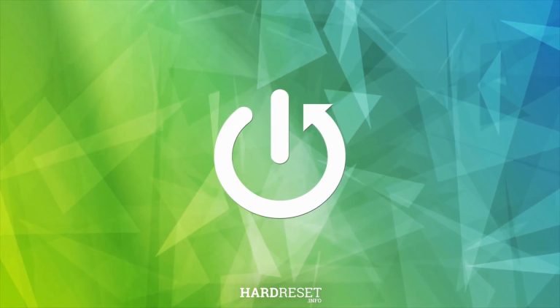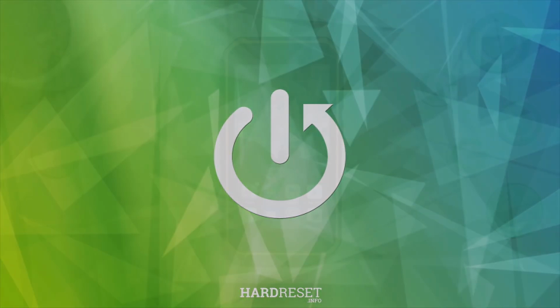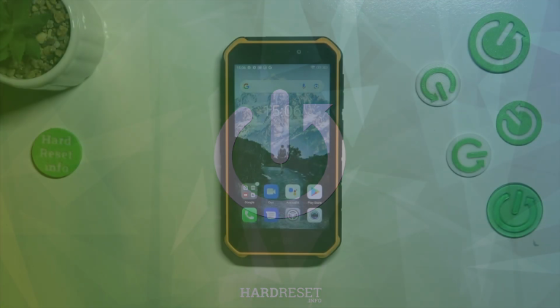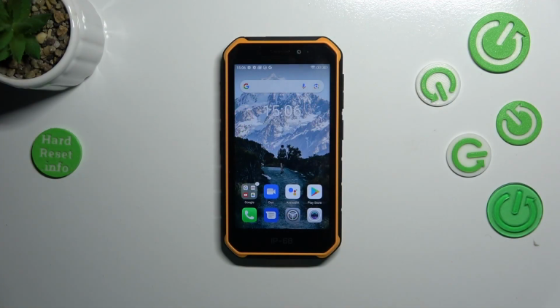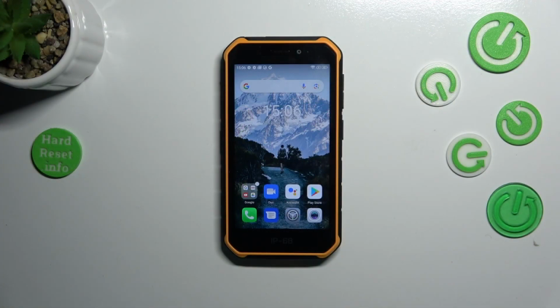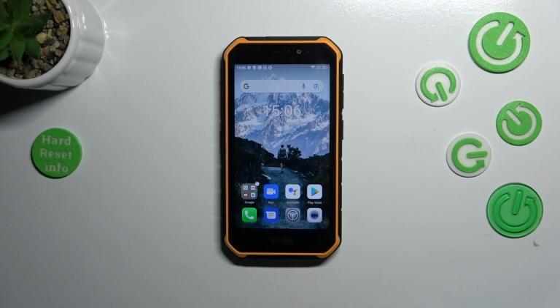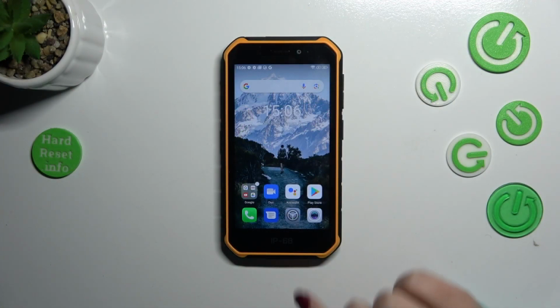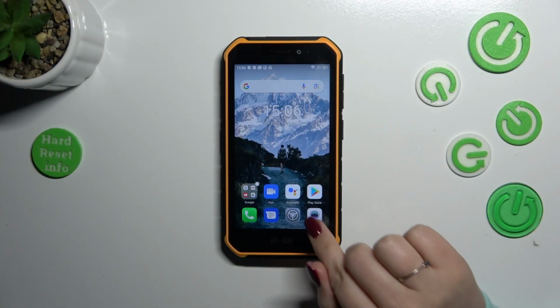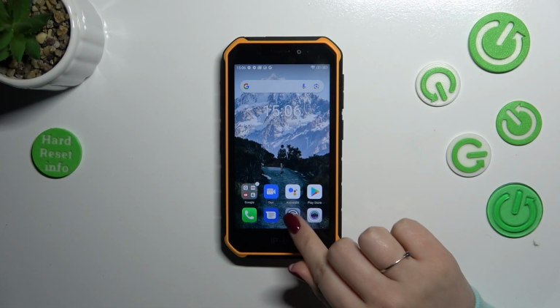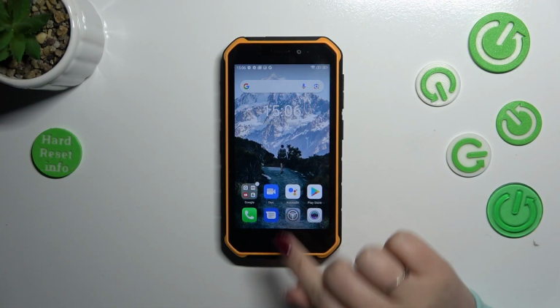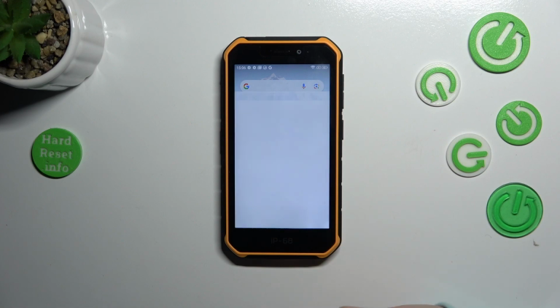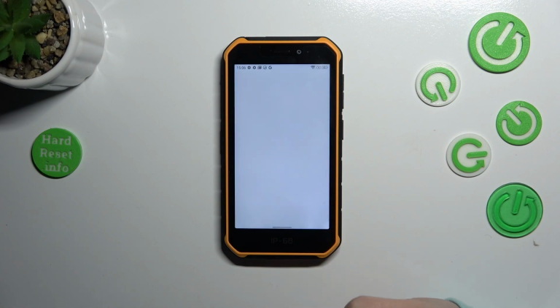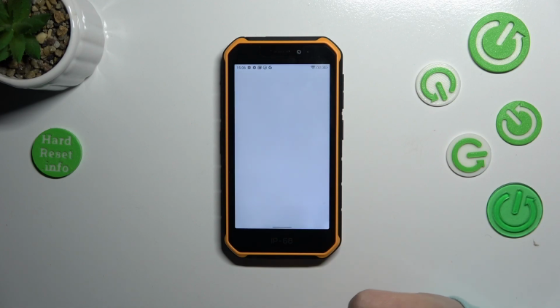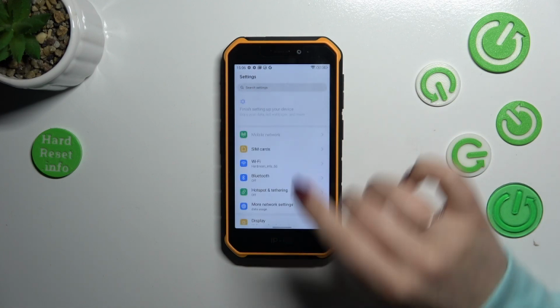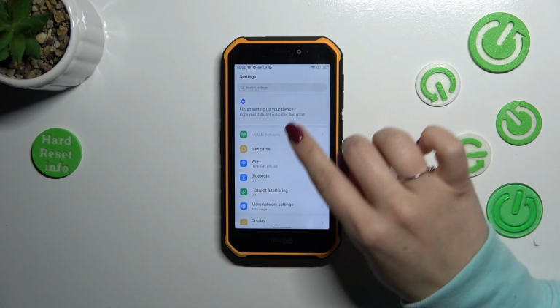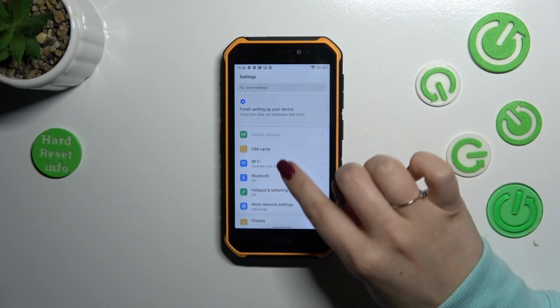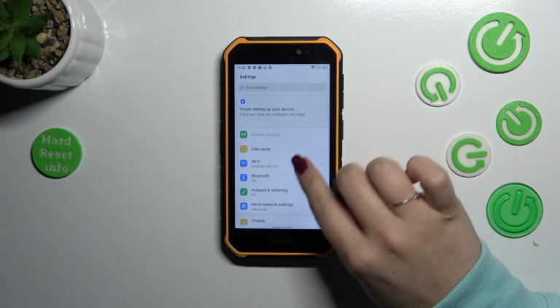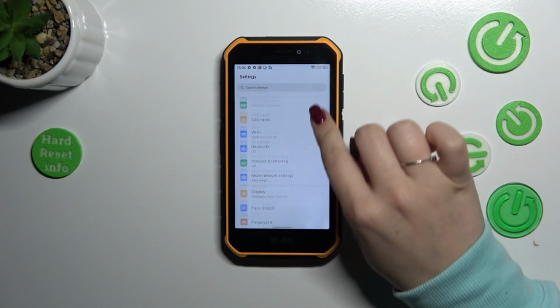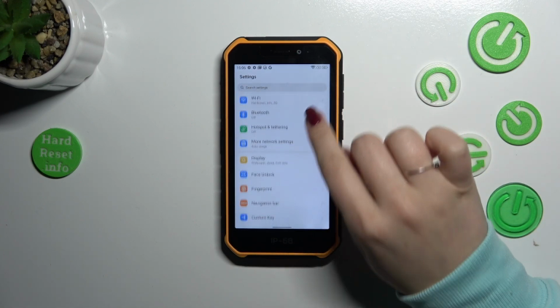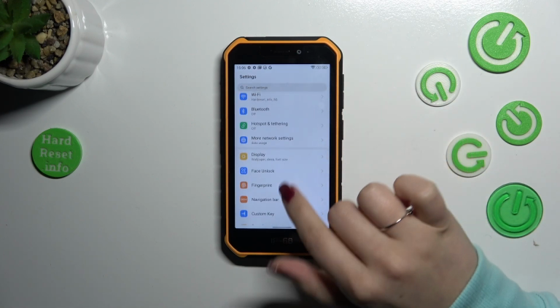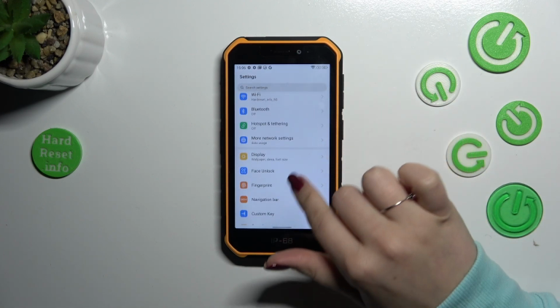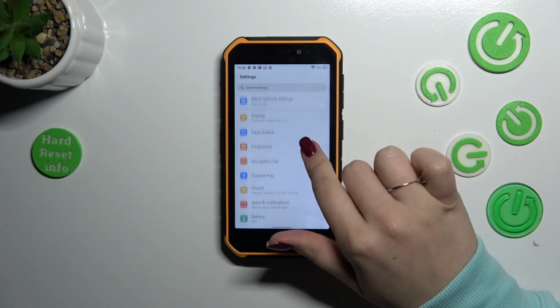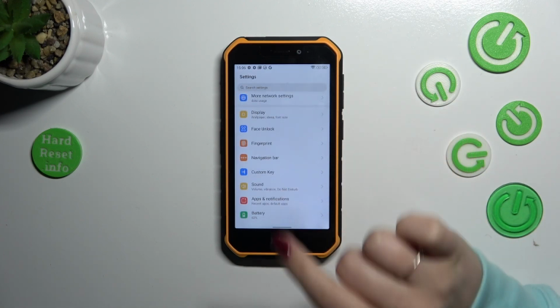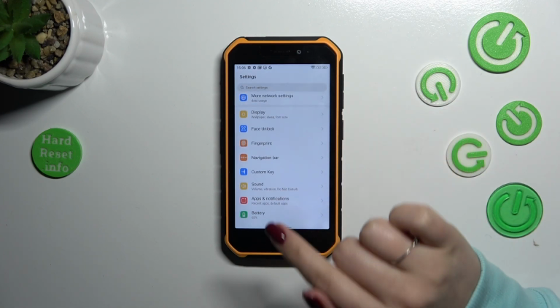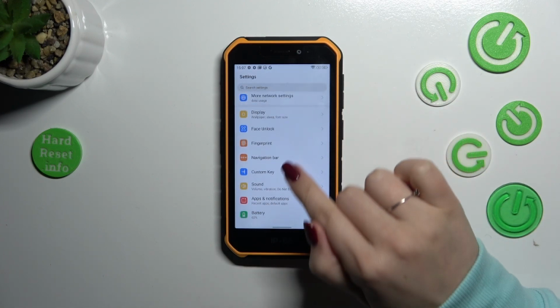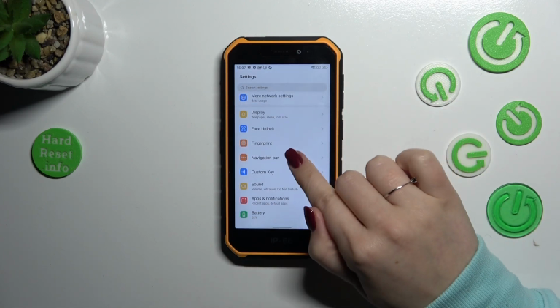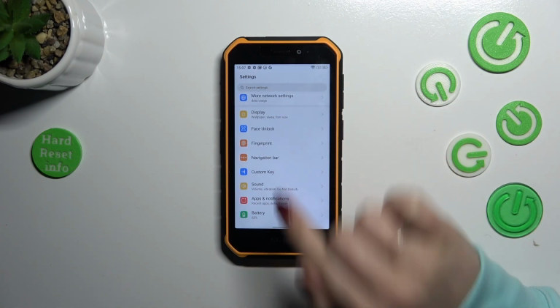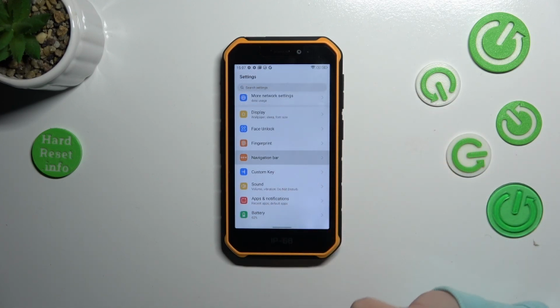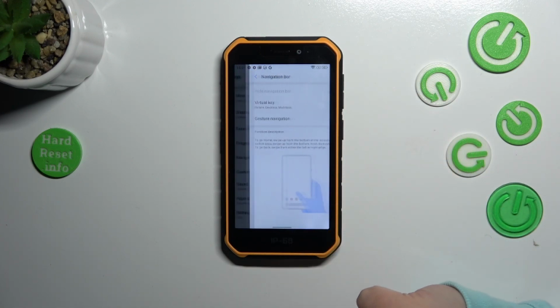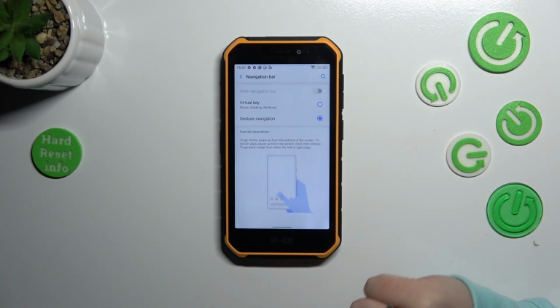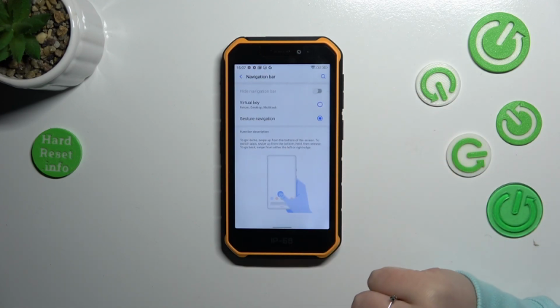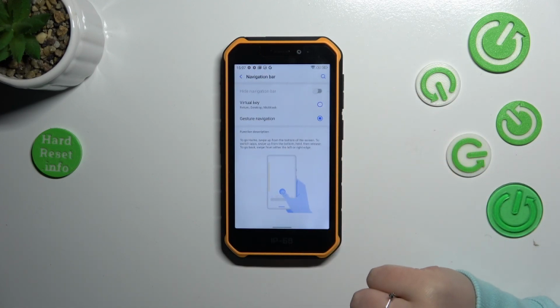So we have to start by opening the Settings, and here let's scroll down just a little bit to find the Navigation Bar.